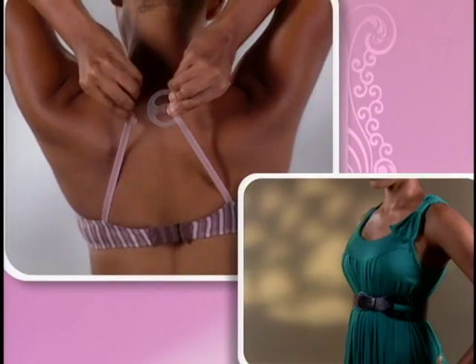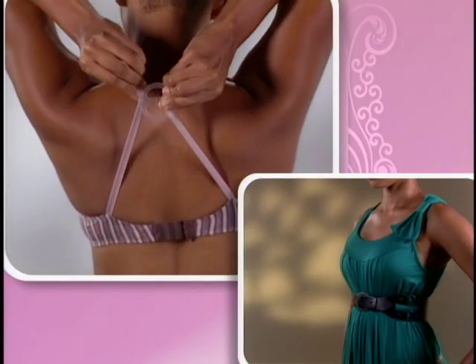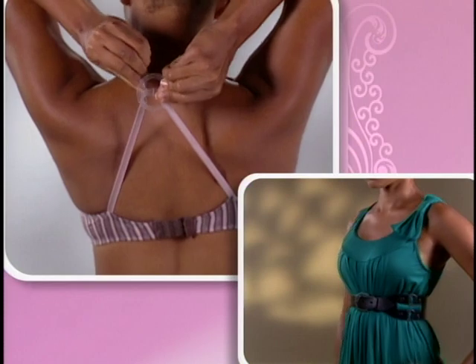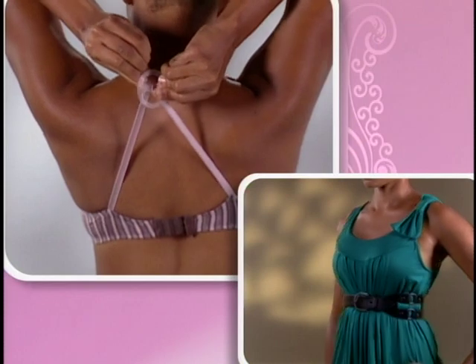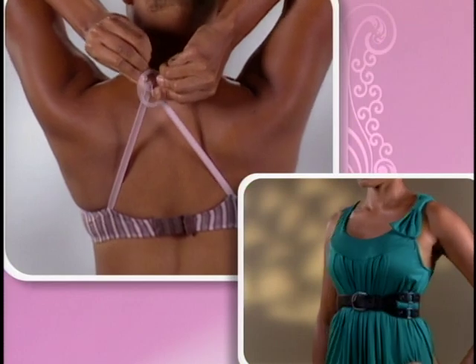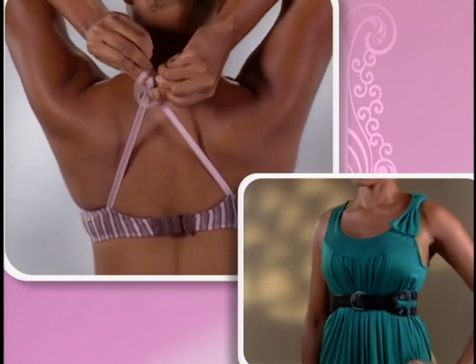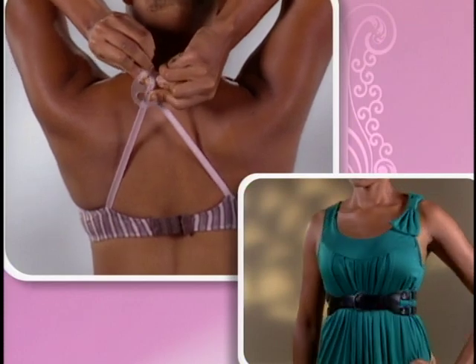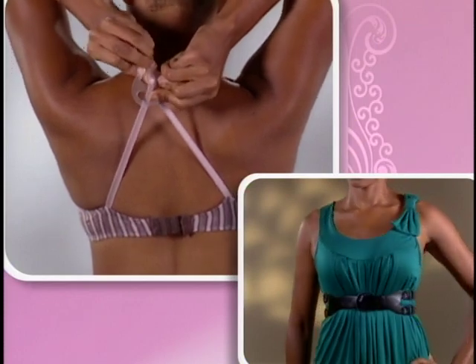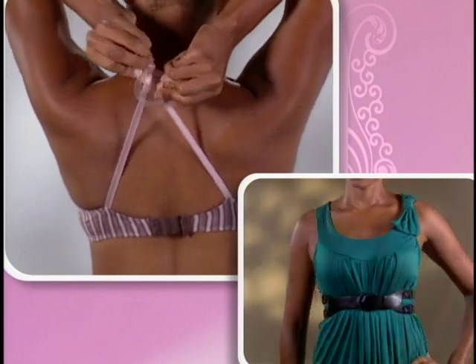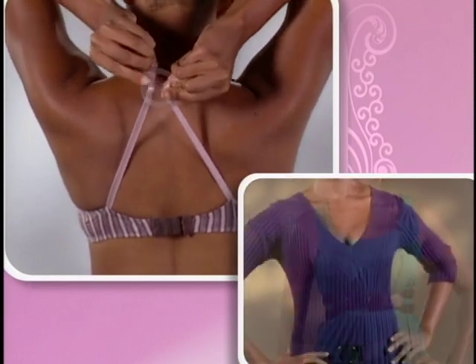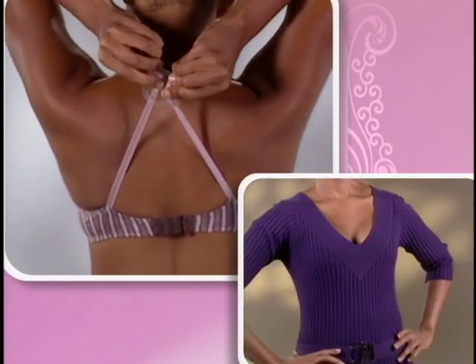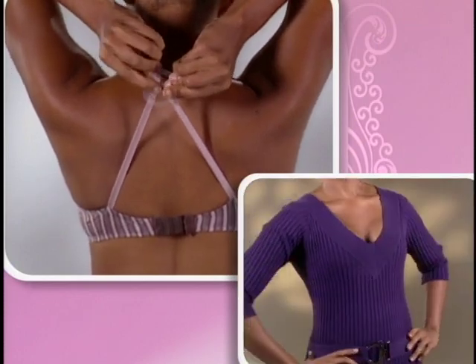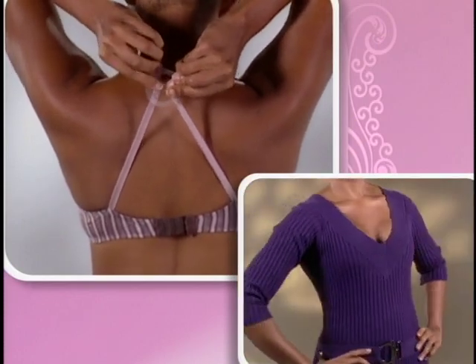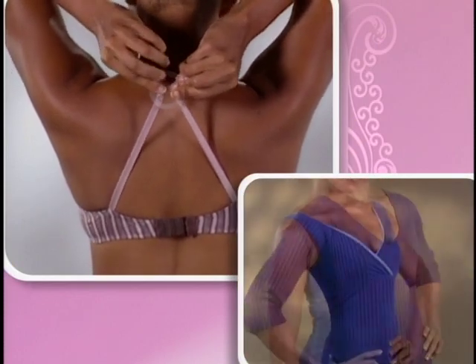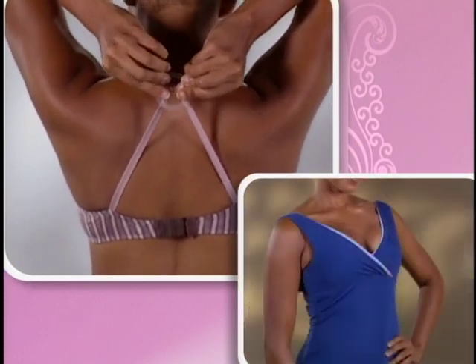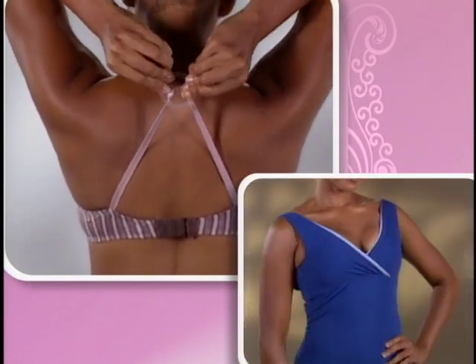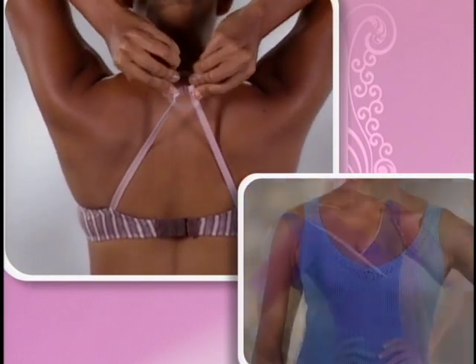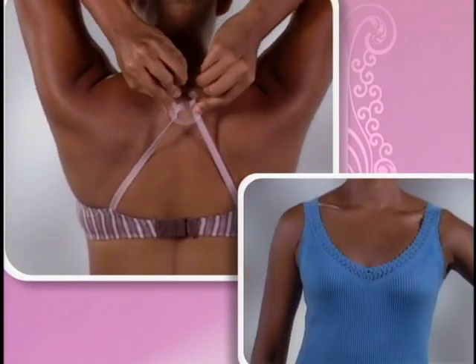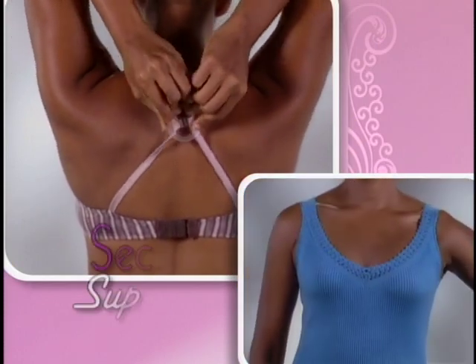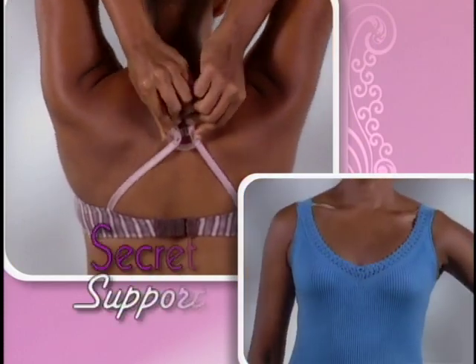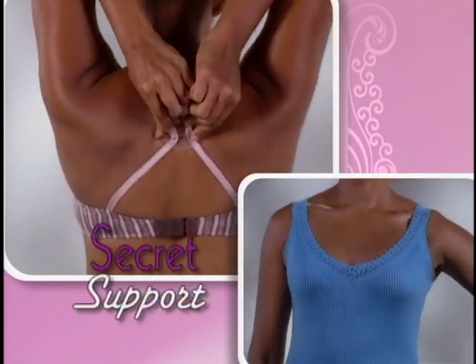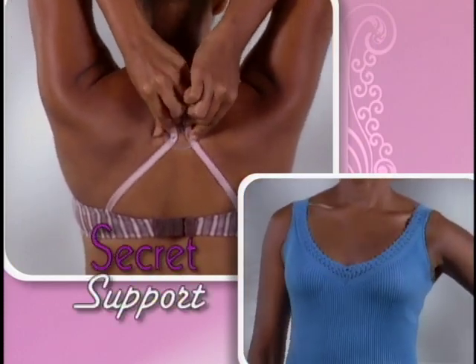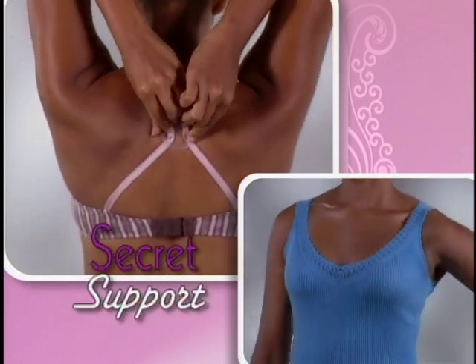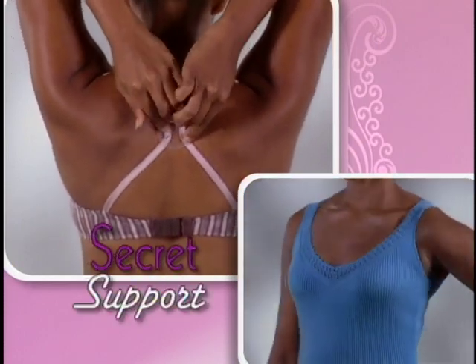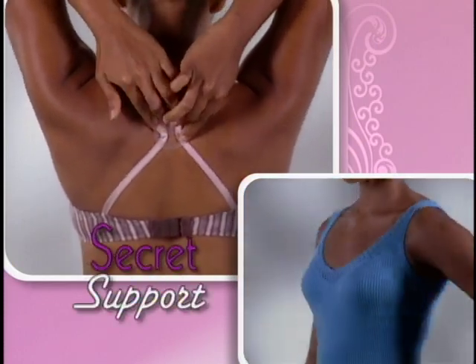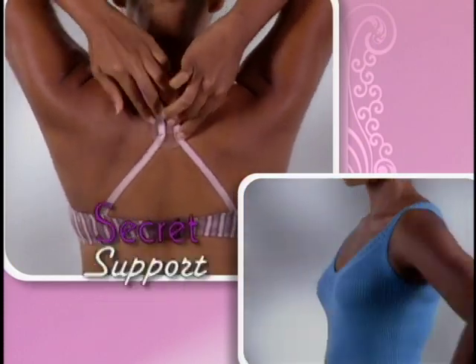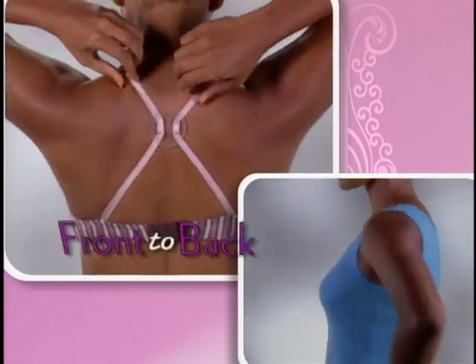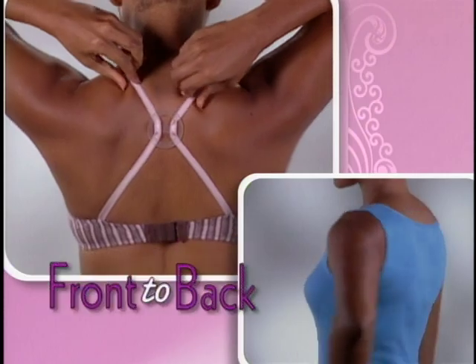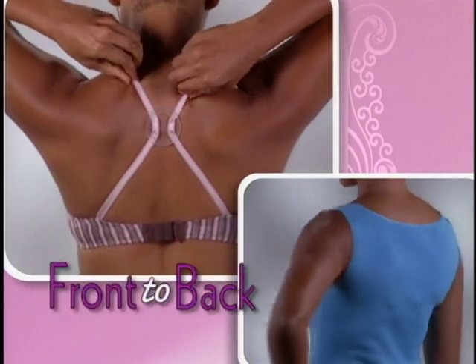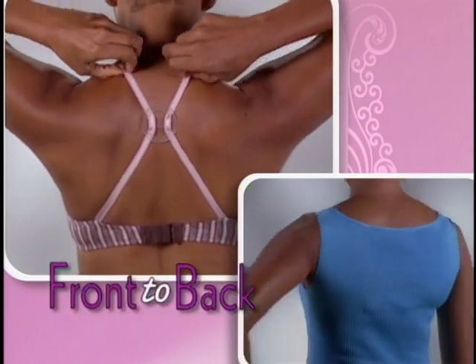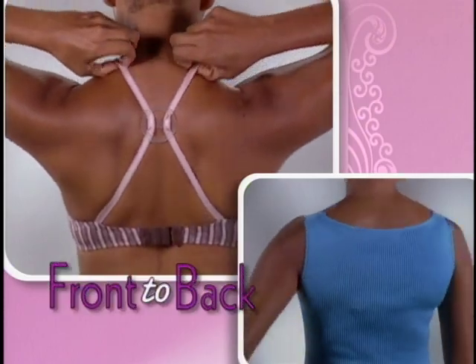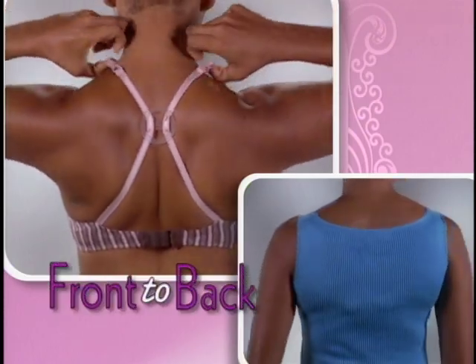Wear Strap Perfect under dresses, sweaters, blouses, or t-shirts for secret support front to back.